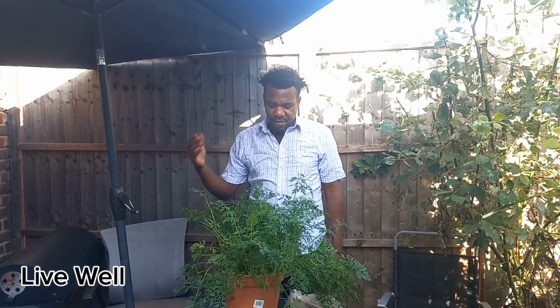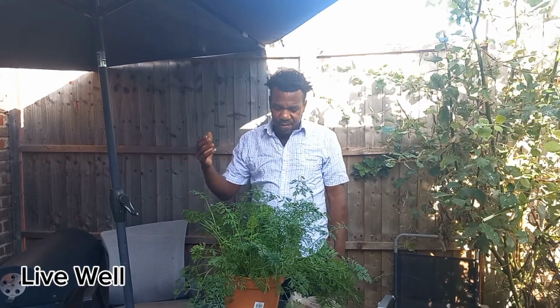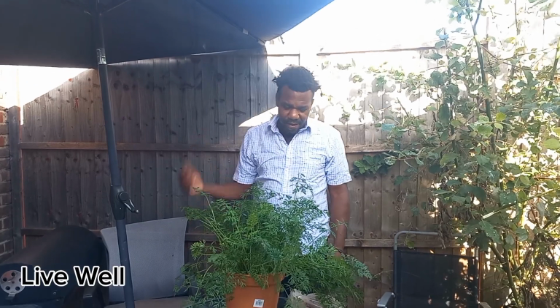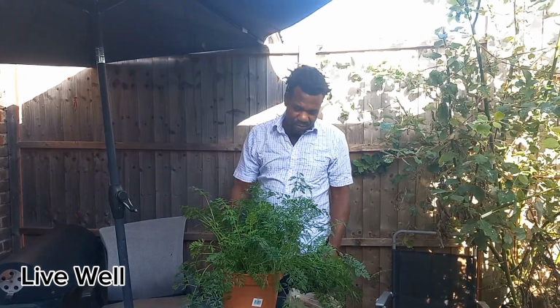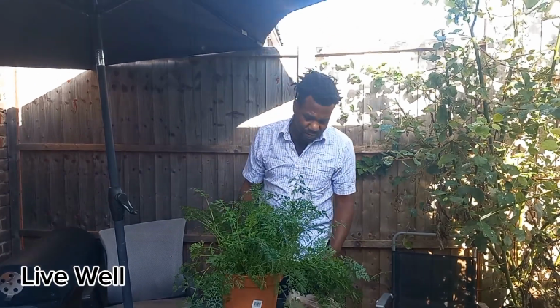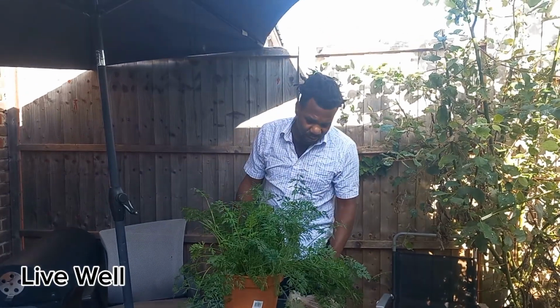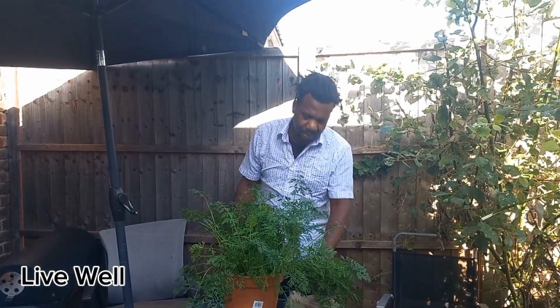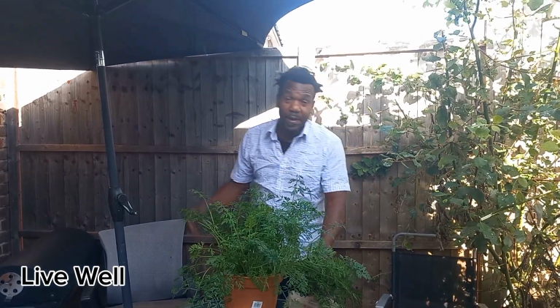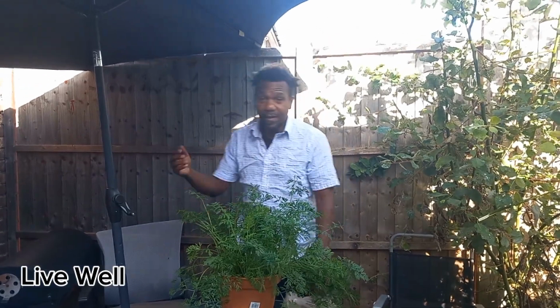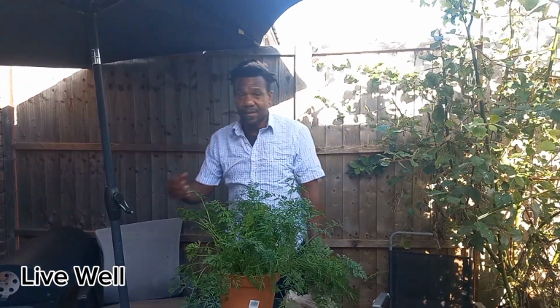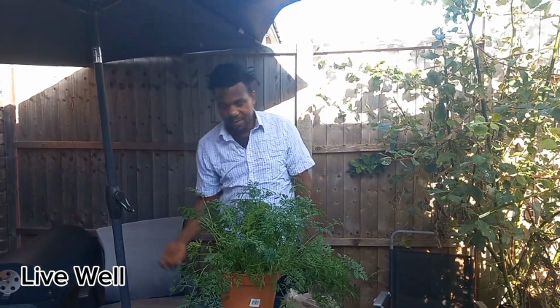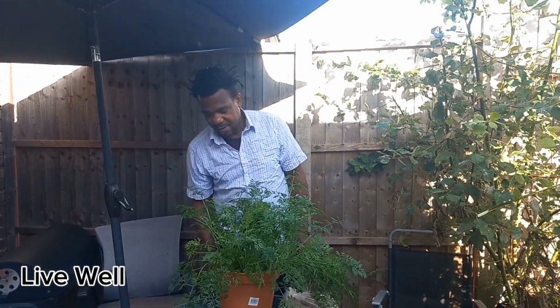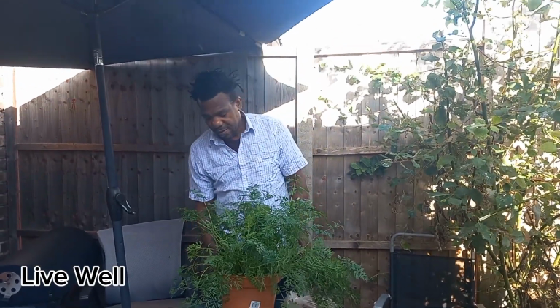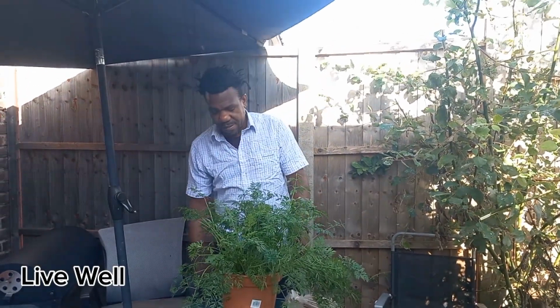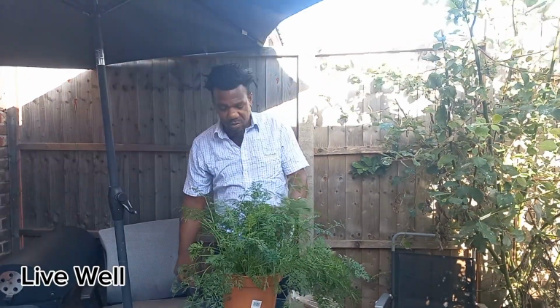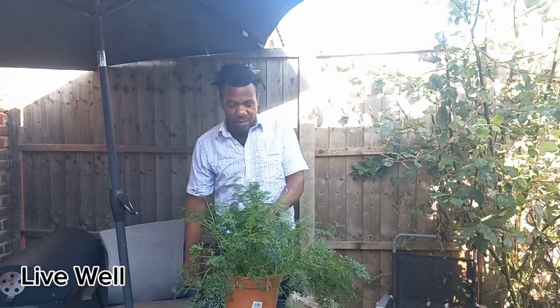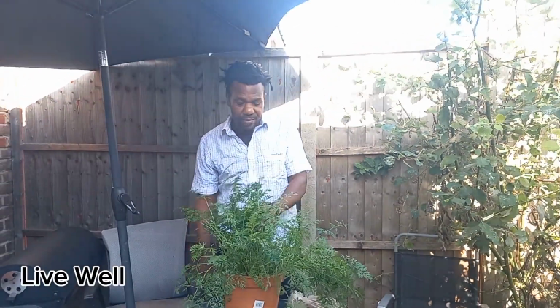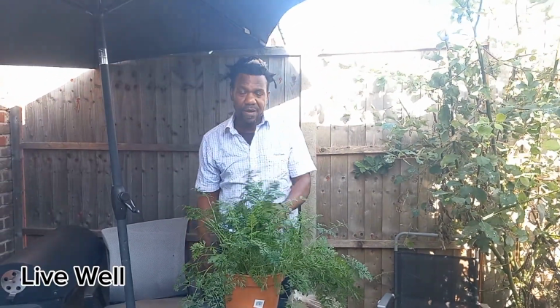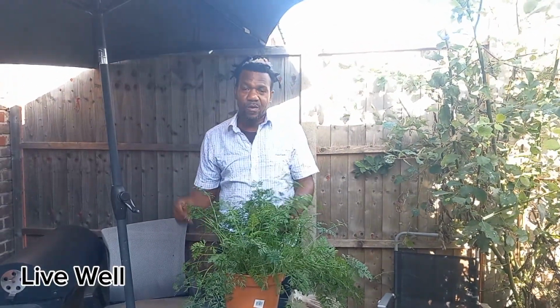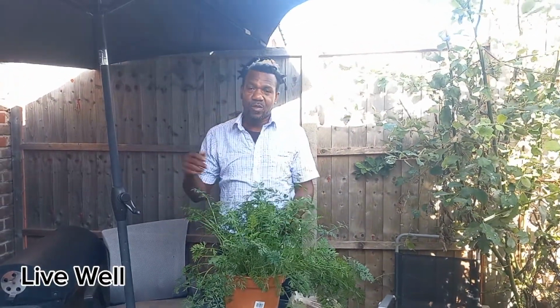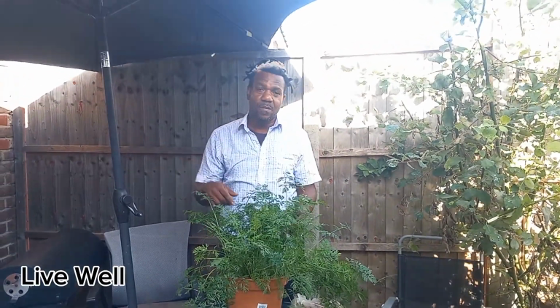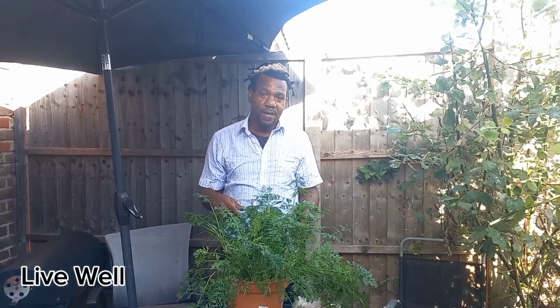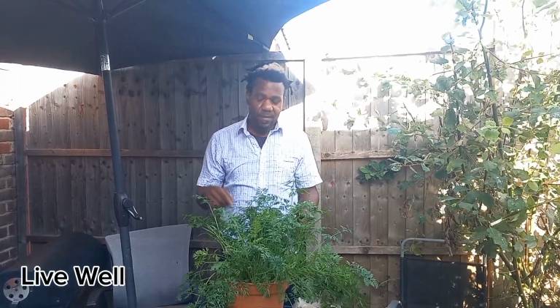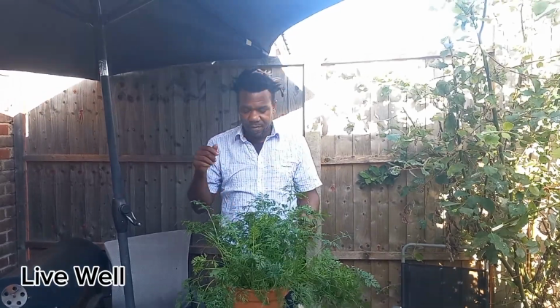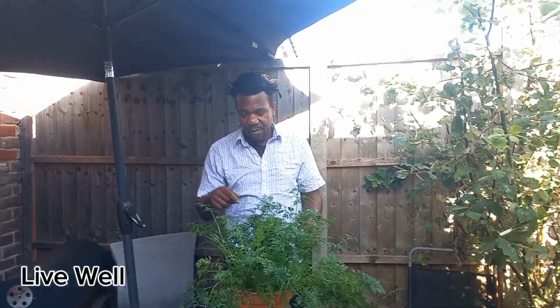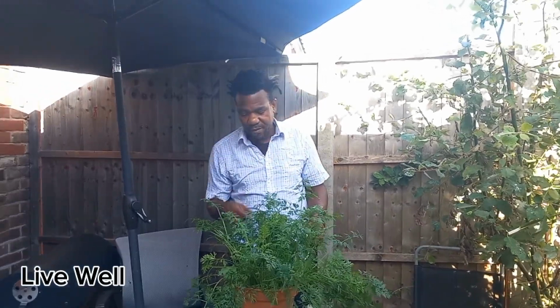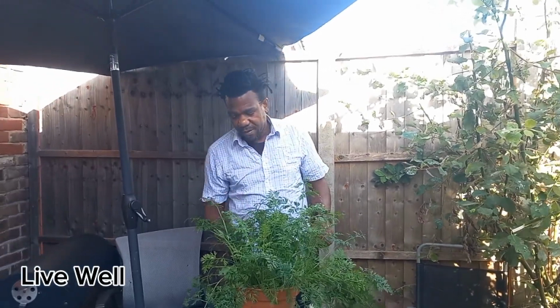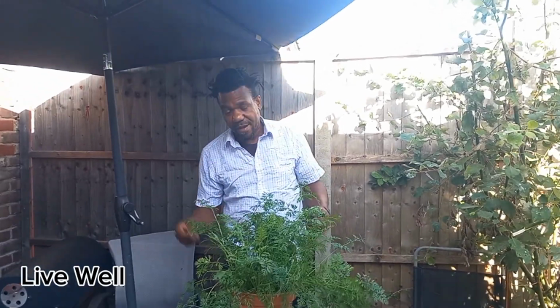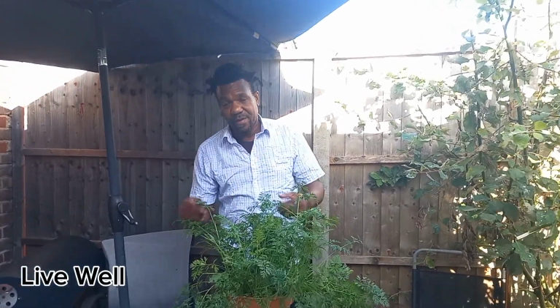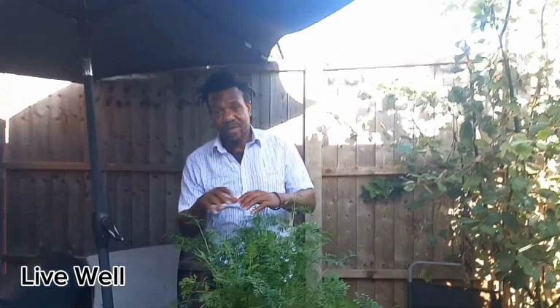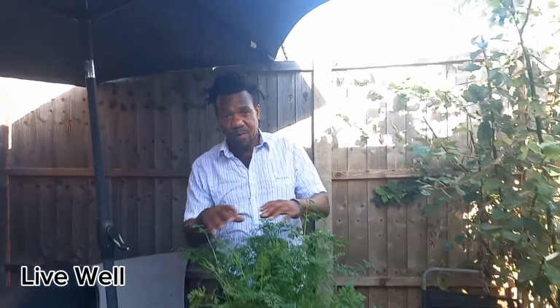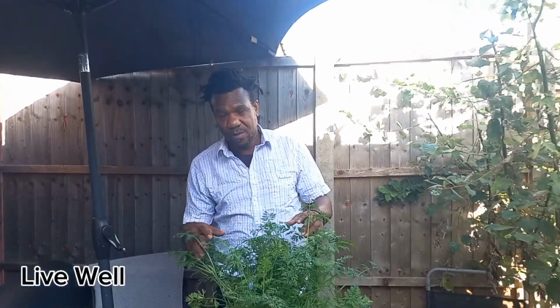Hello guys, welcome back again. So today I want to talk about growing carrots in a pot.